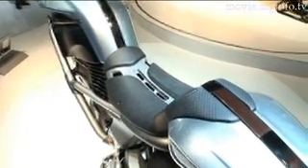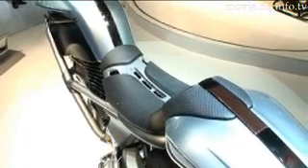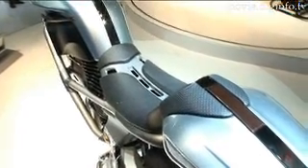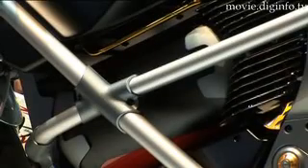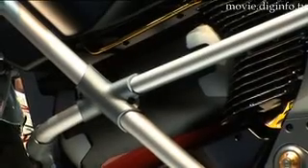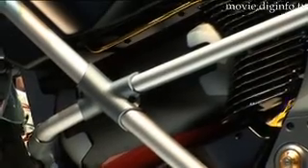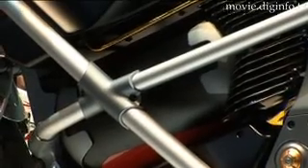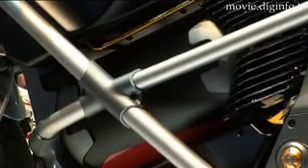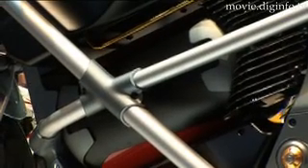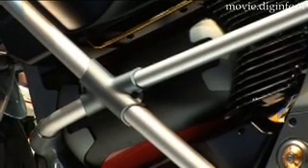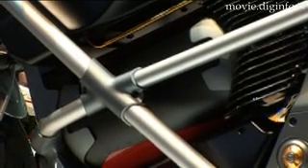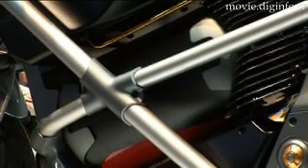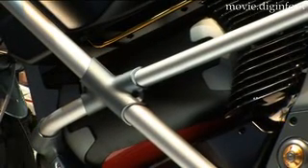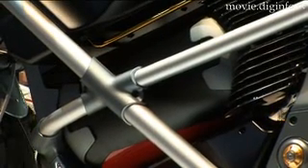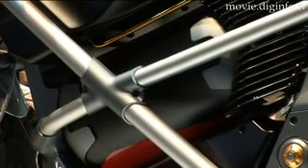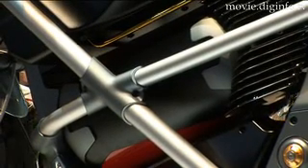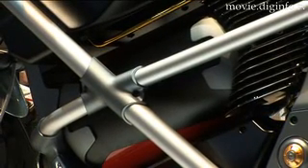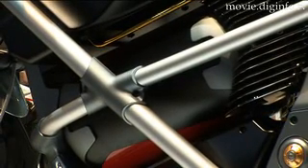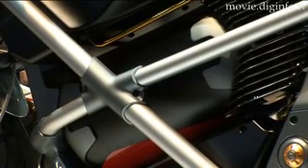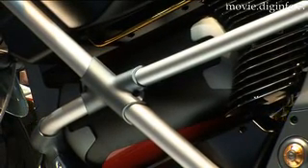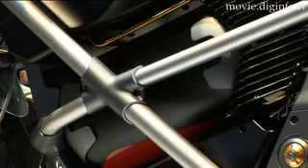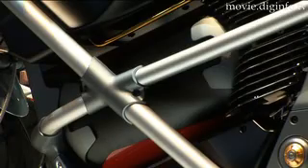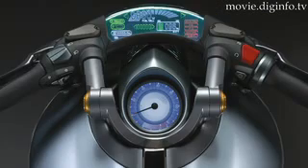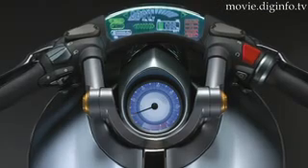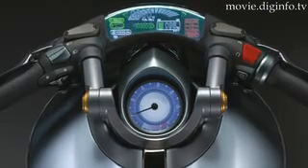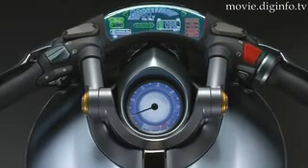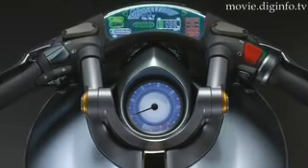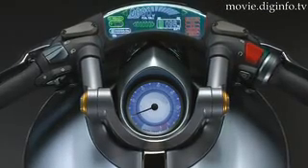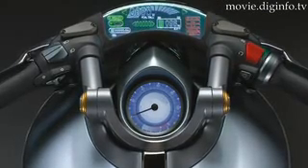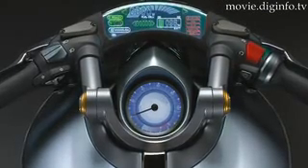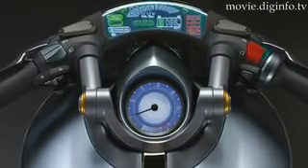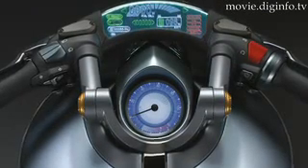On a single tank of hydrogen, the Cross Cage can travel about 200 kilometers and has the power output equivalent of 125 cc.